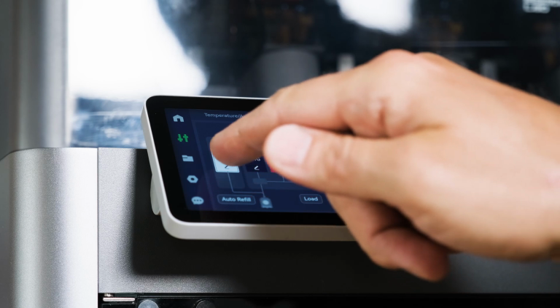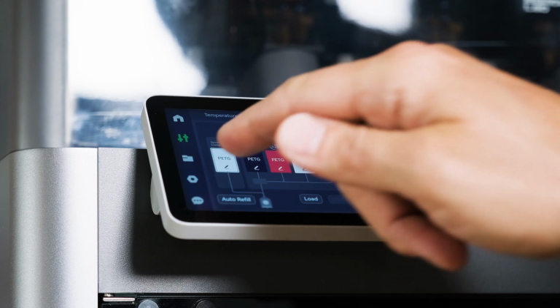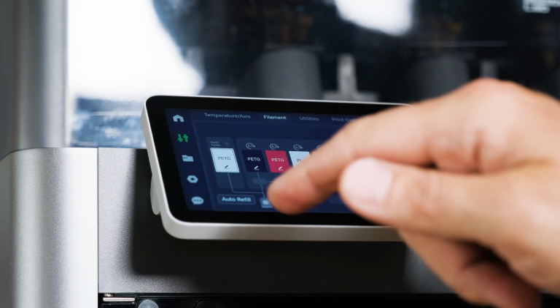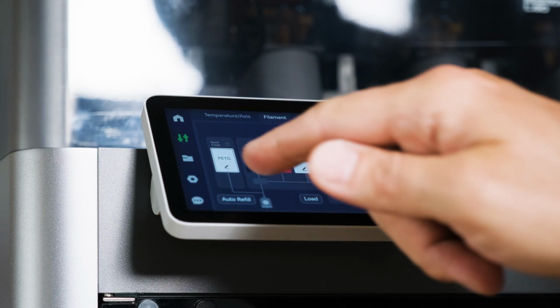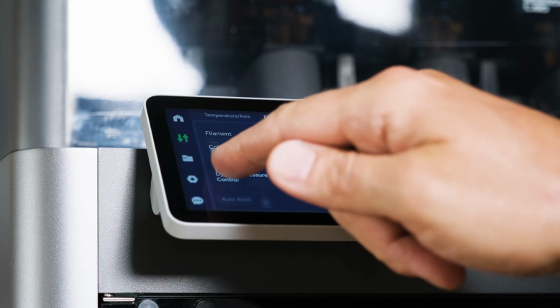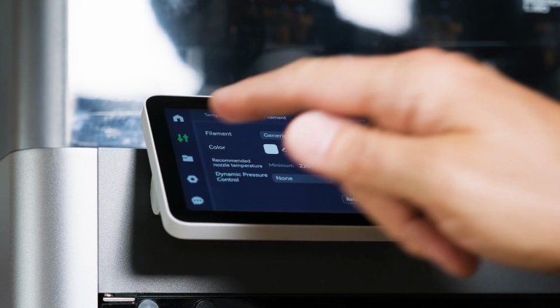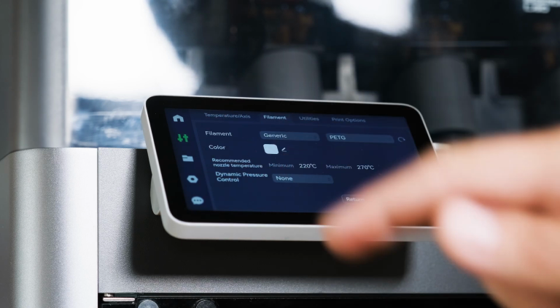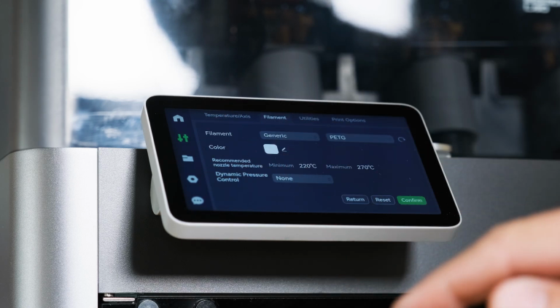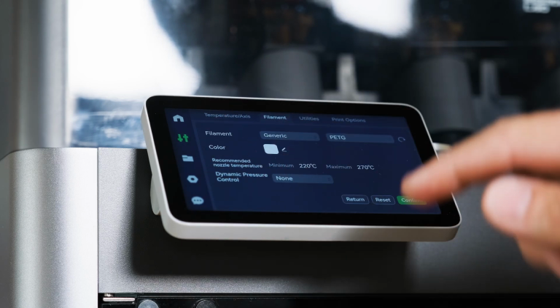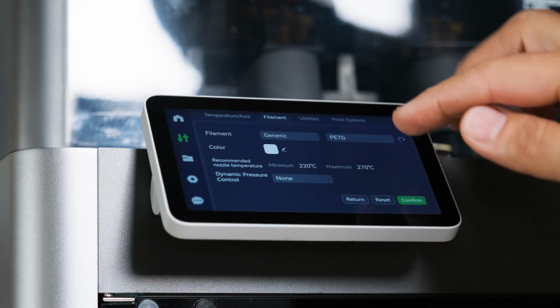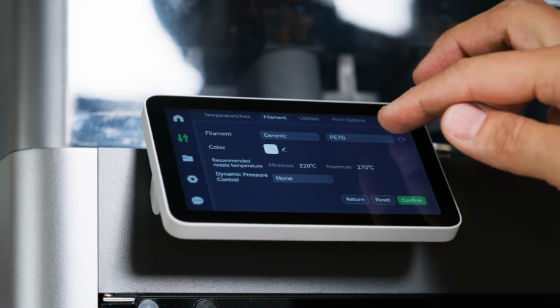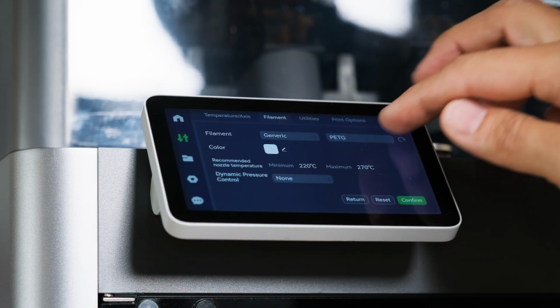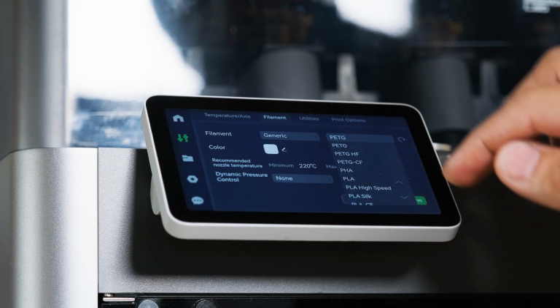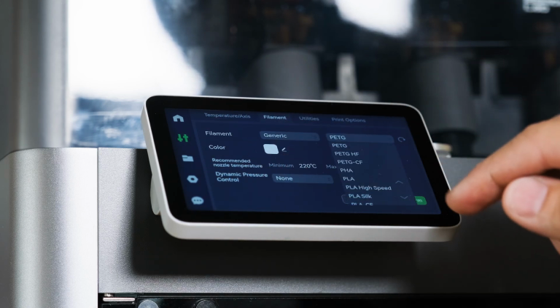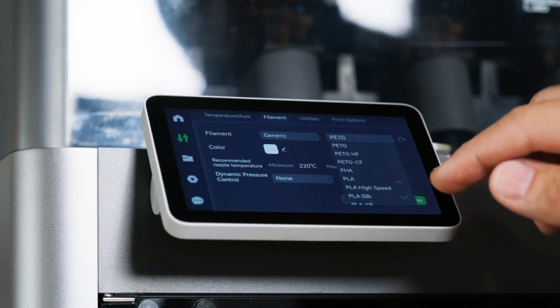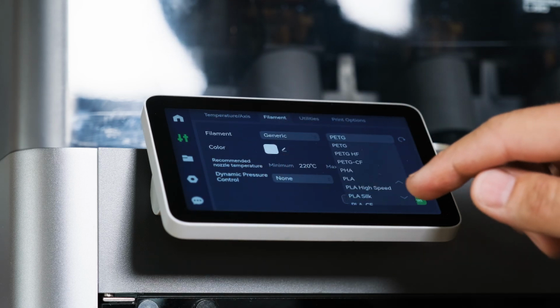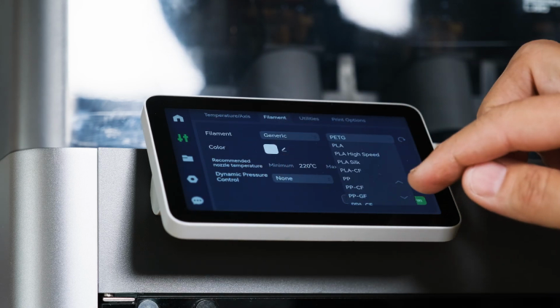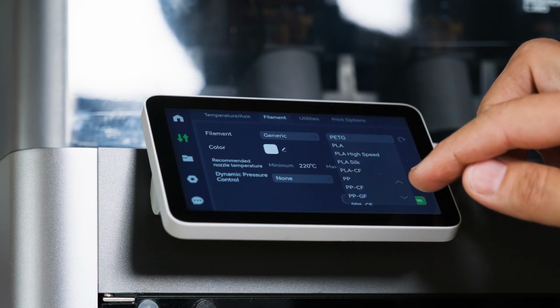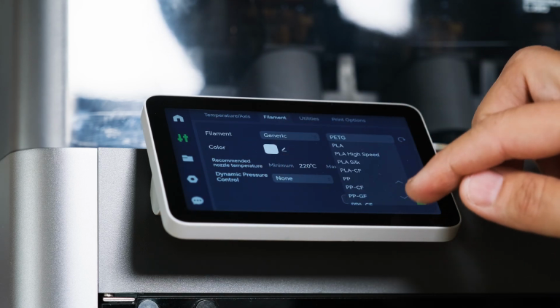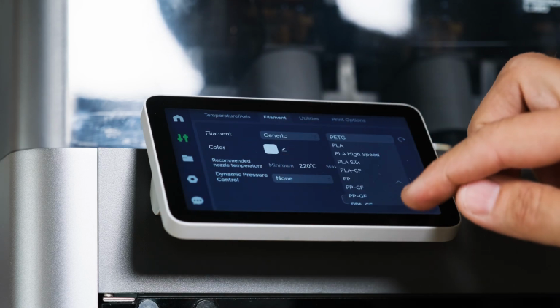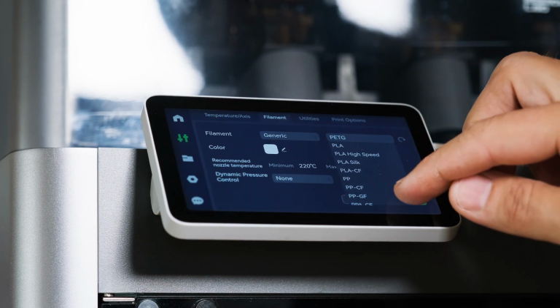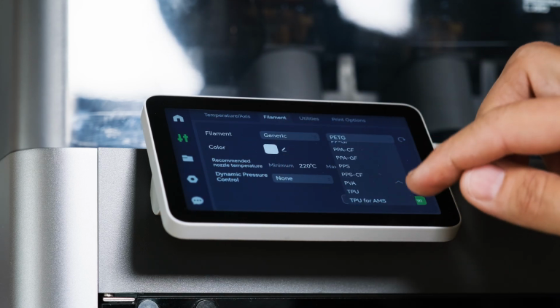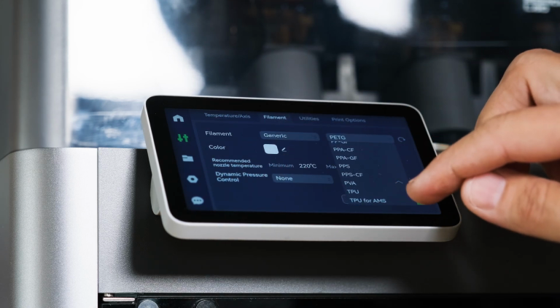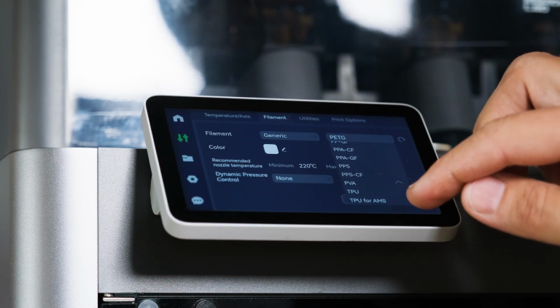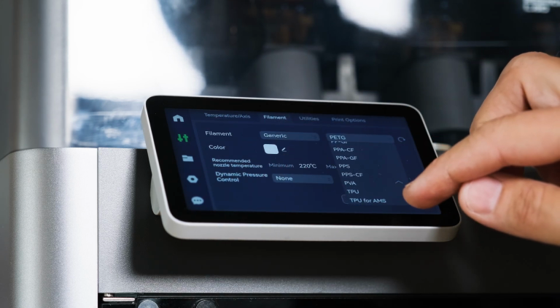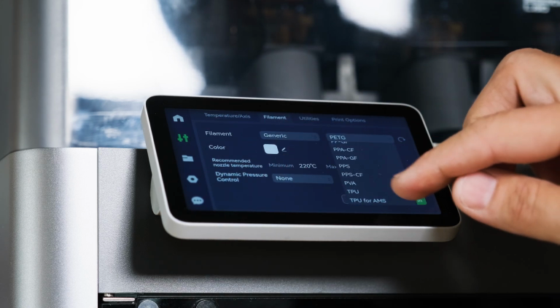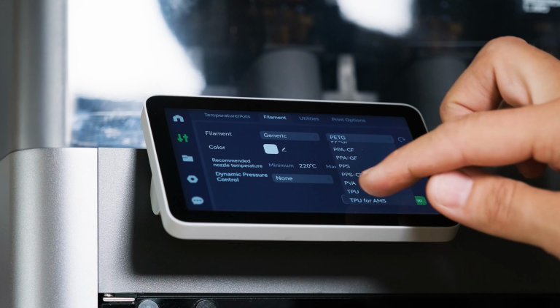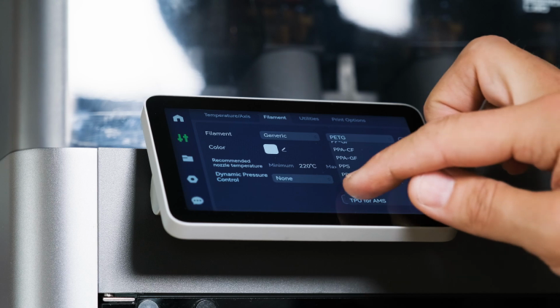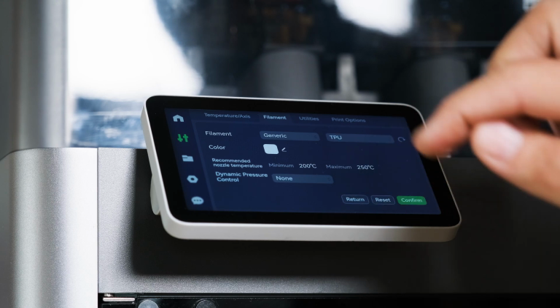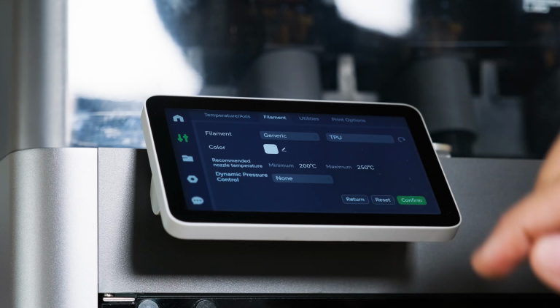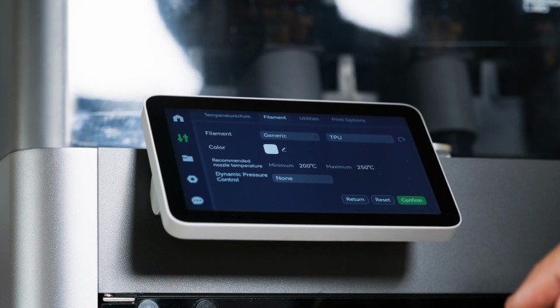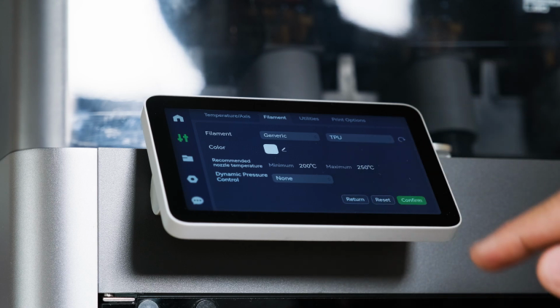Also, don't forget to select the correct material in the printer menu. In this case, choose the generic TPU setting.